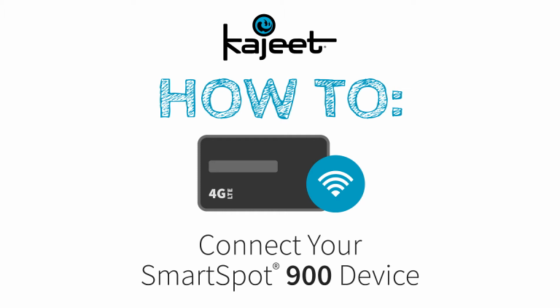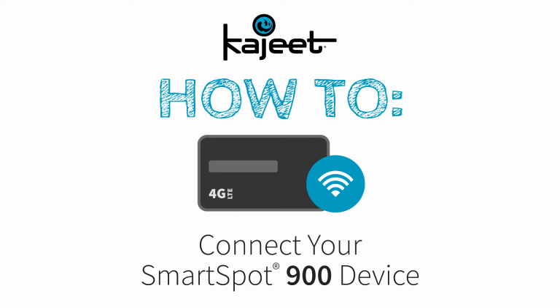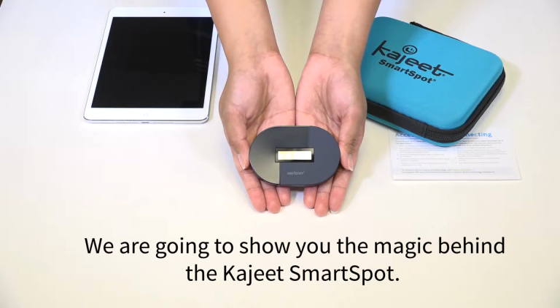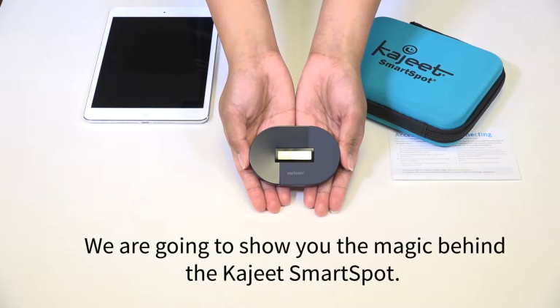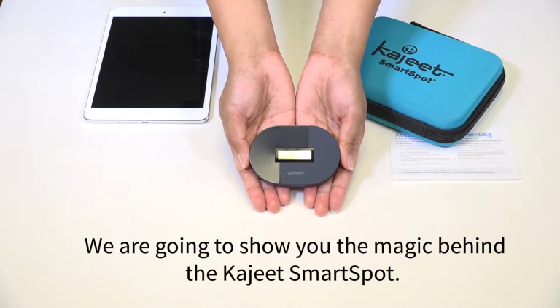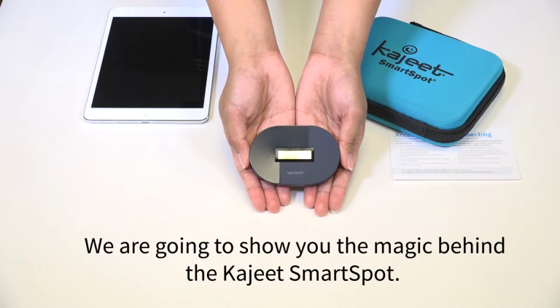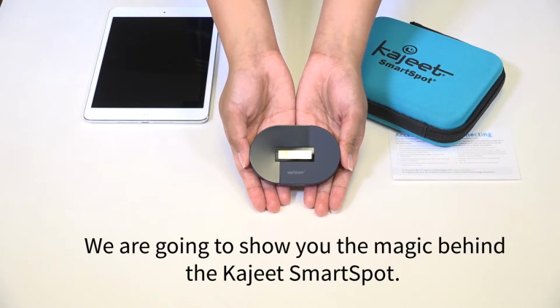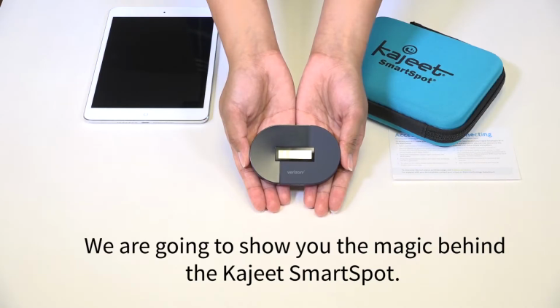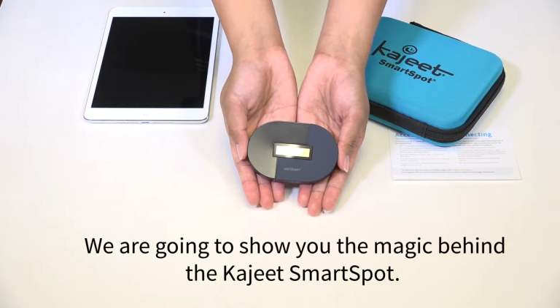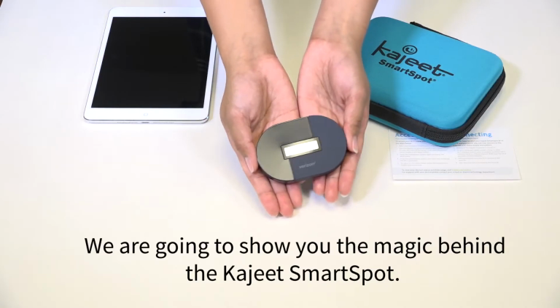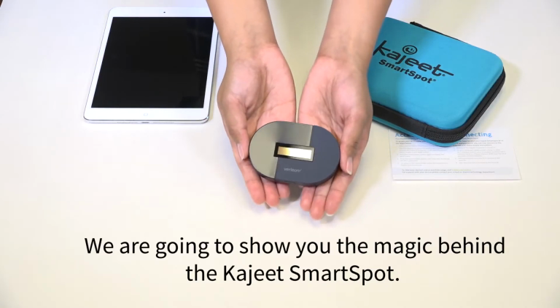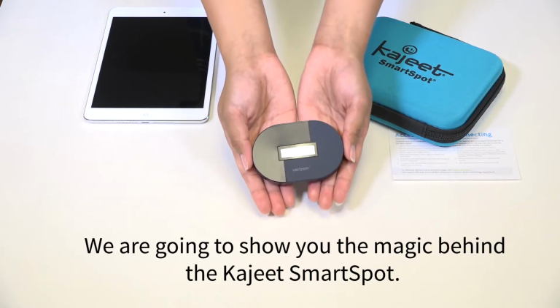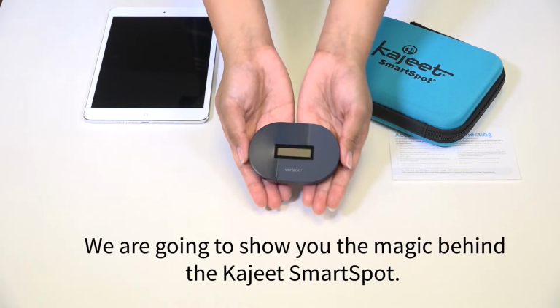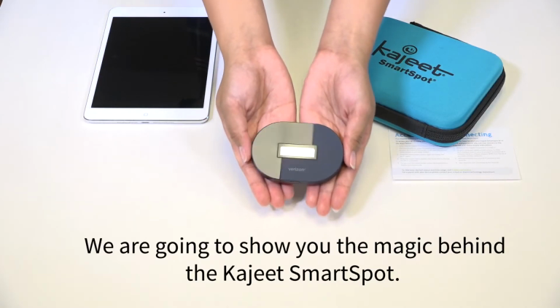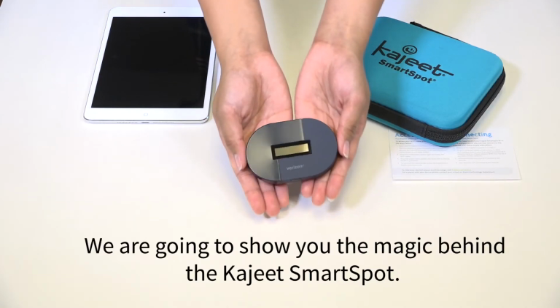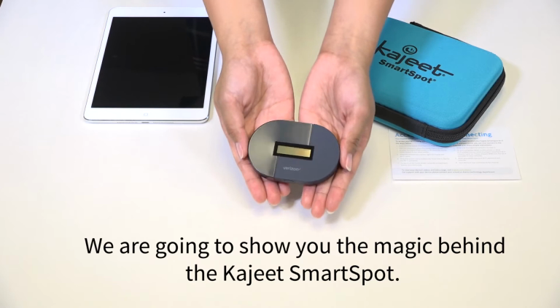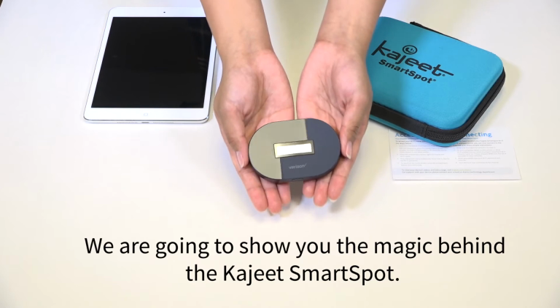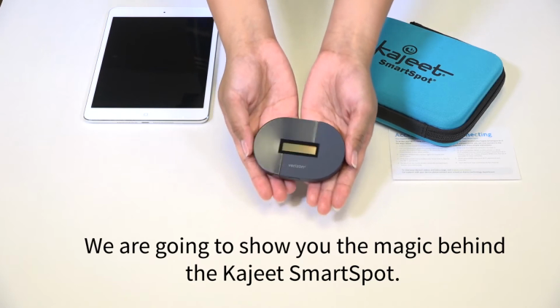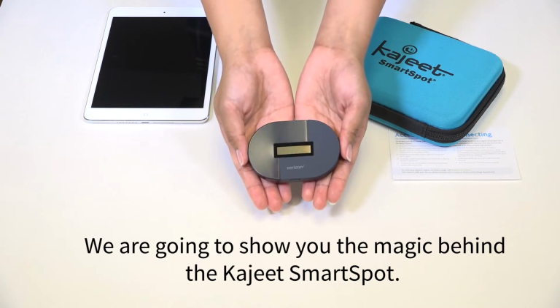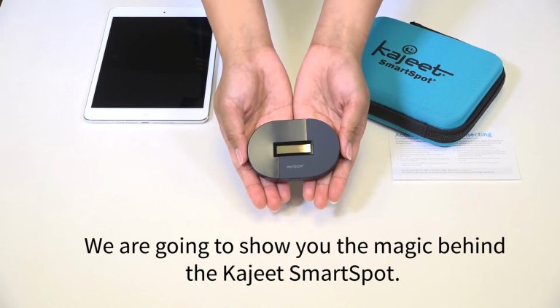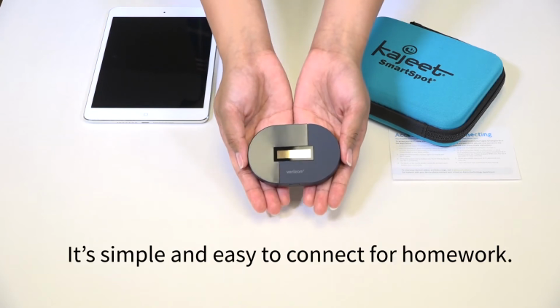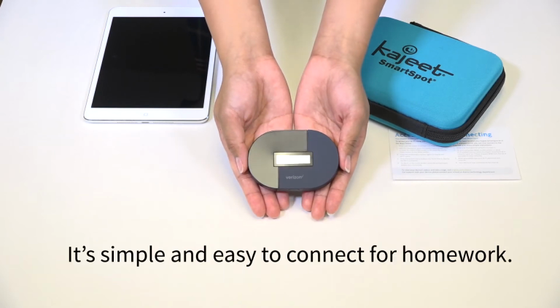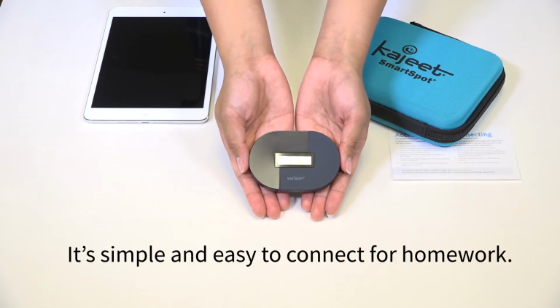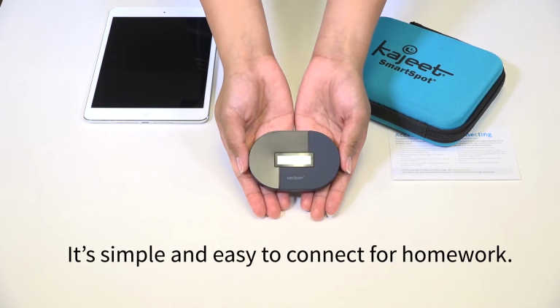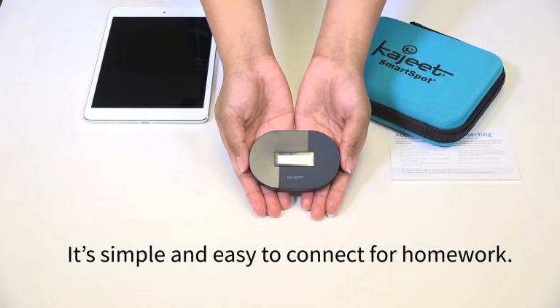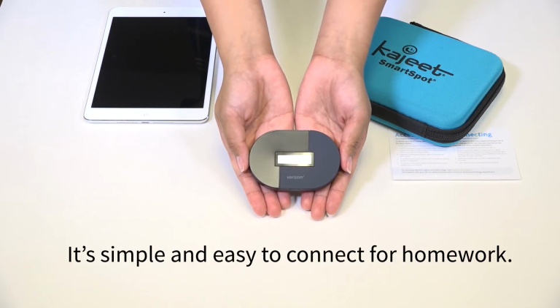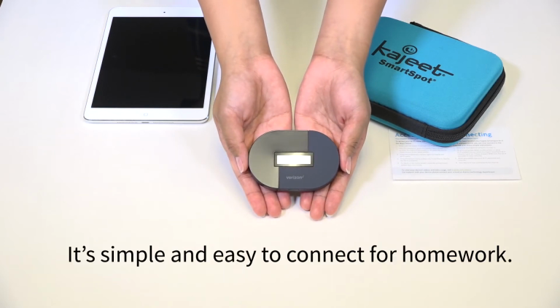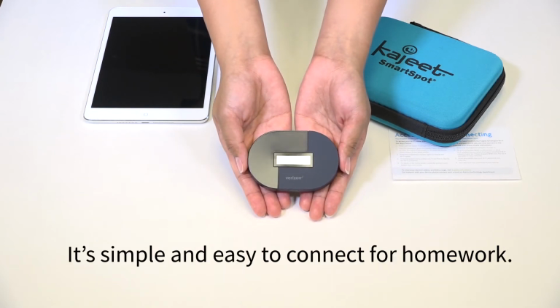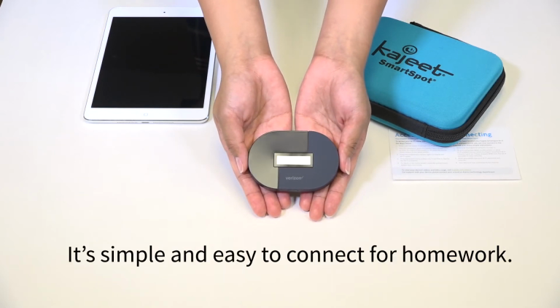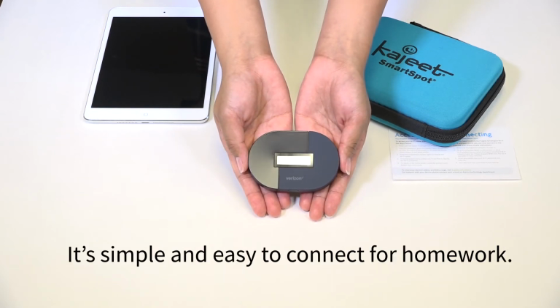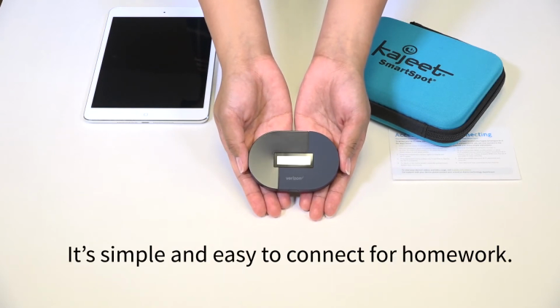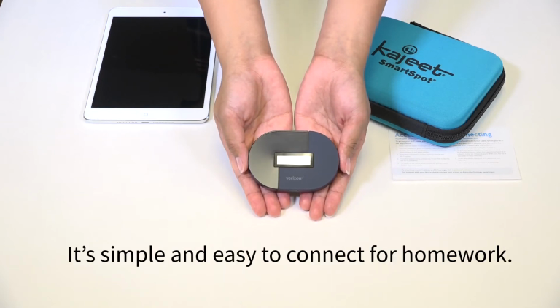We are going to show you the magic behind the Kajeet SmartSpot. It's simple and easy to connect for homework.